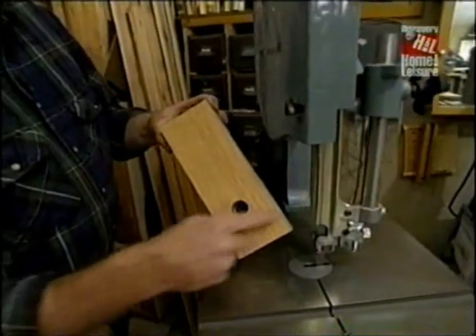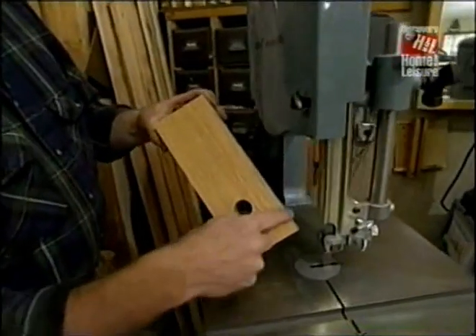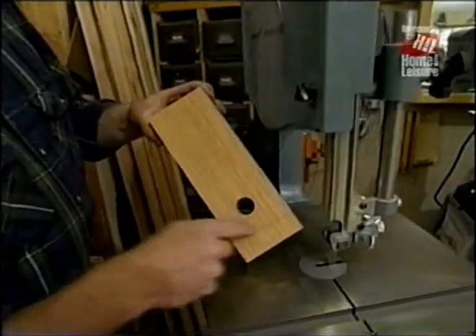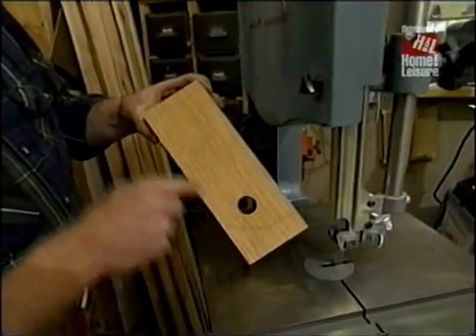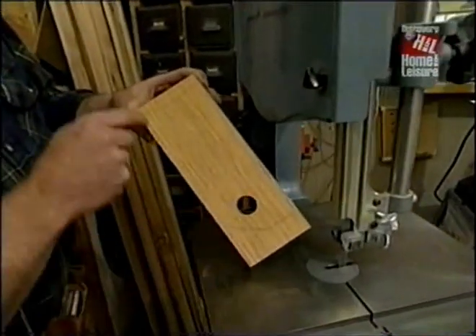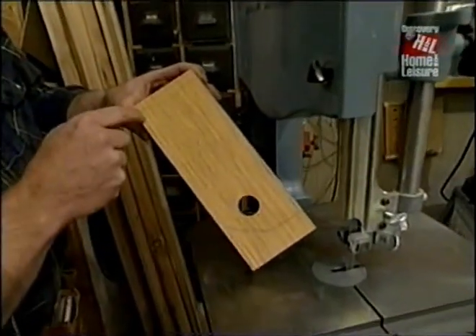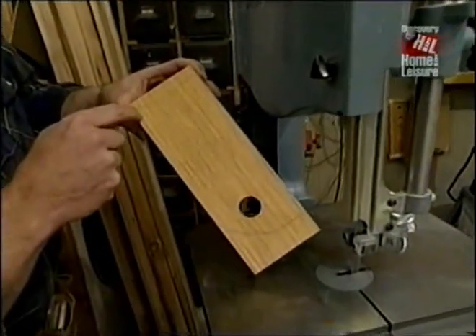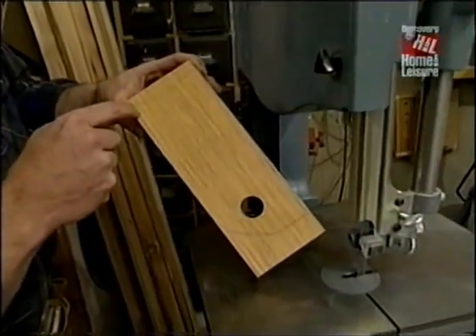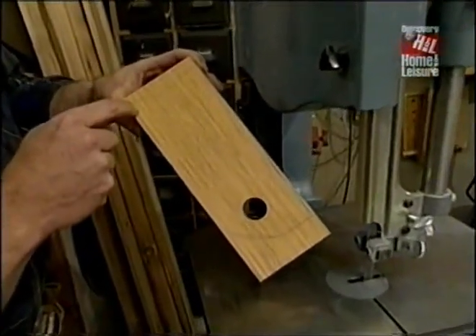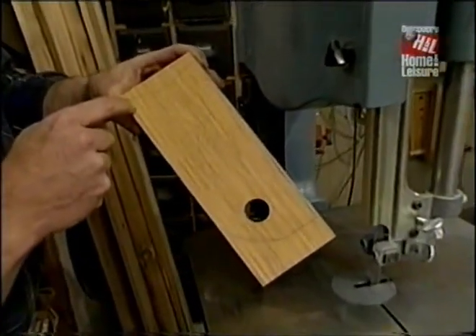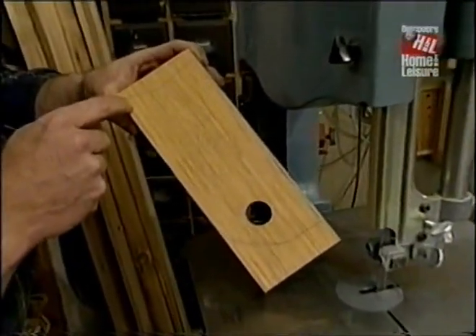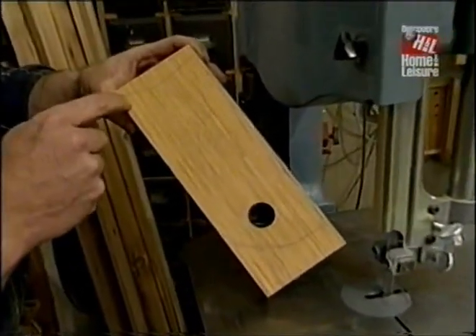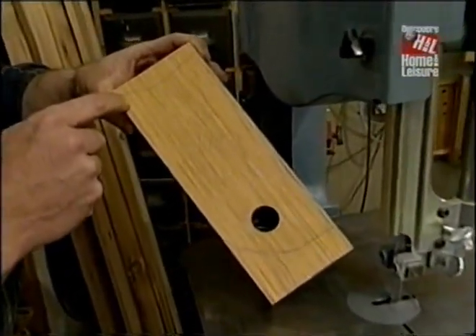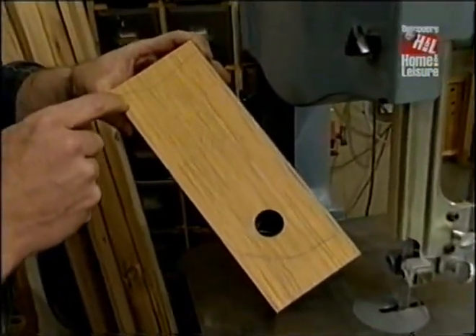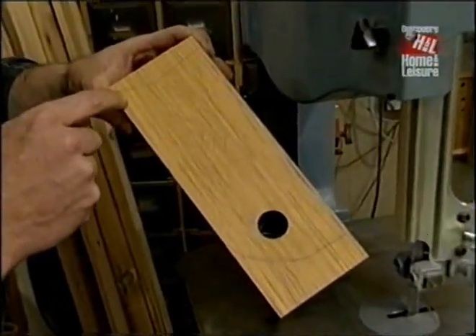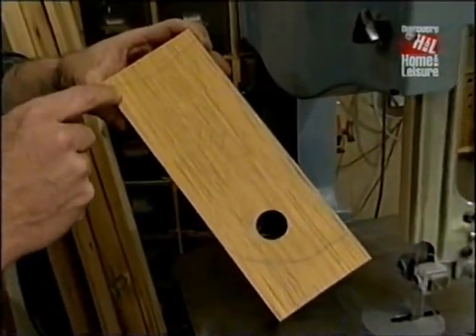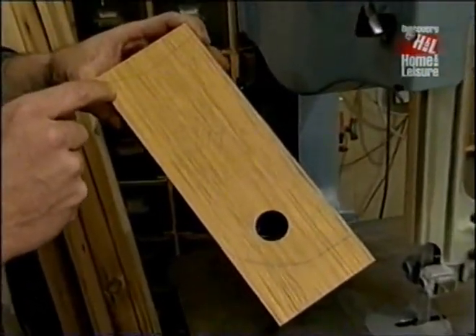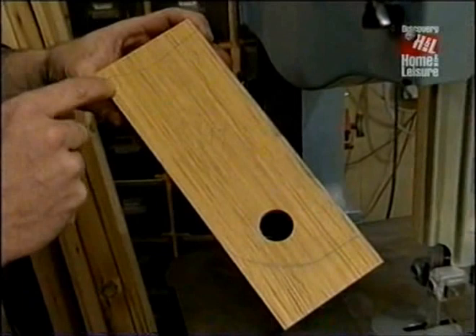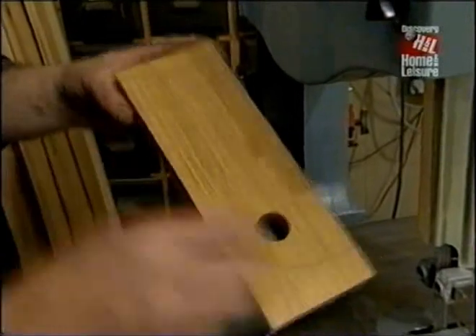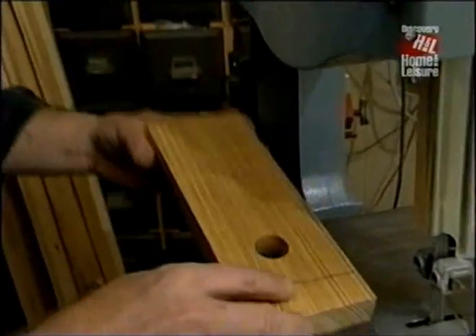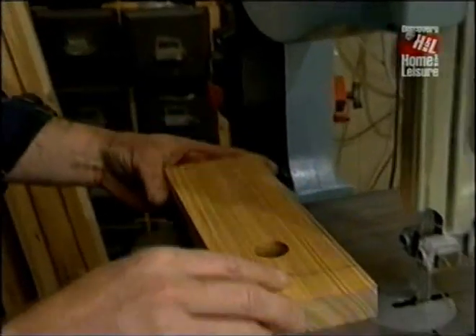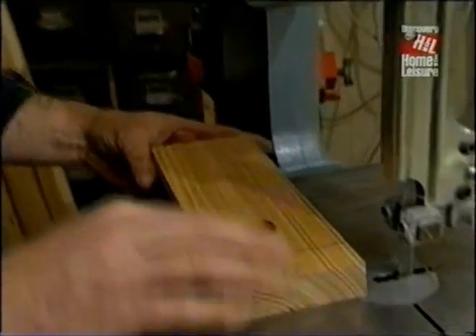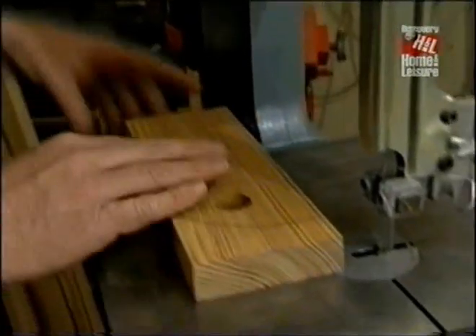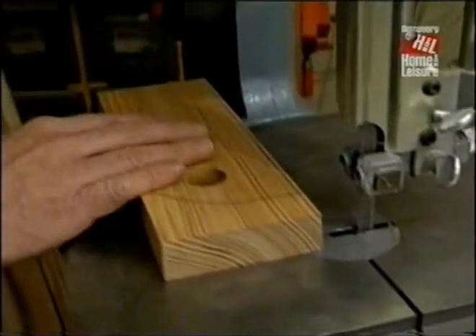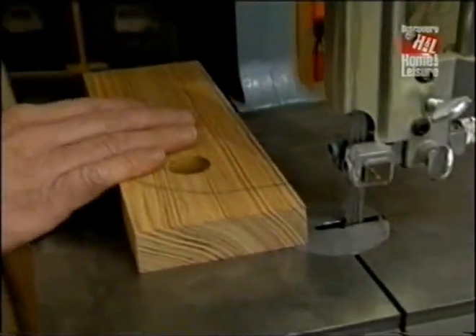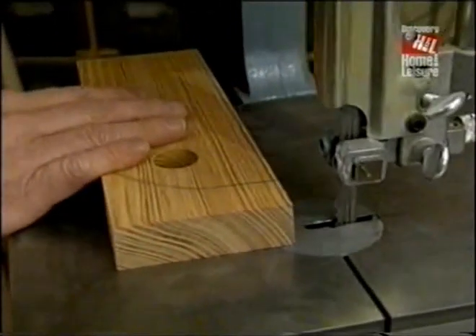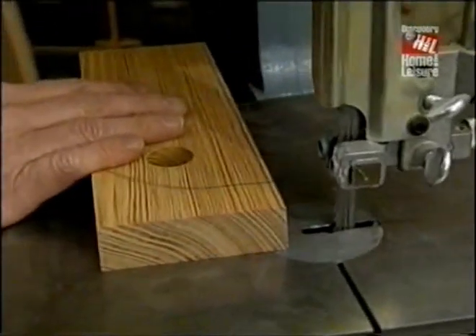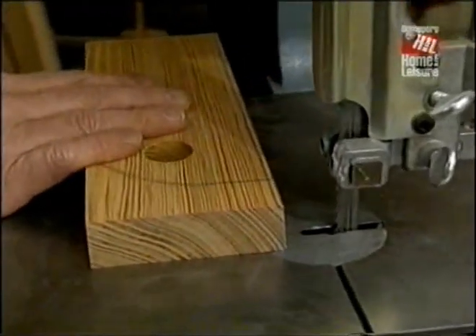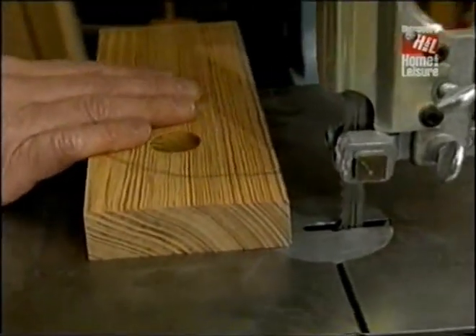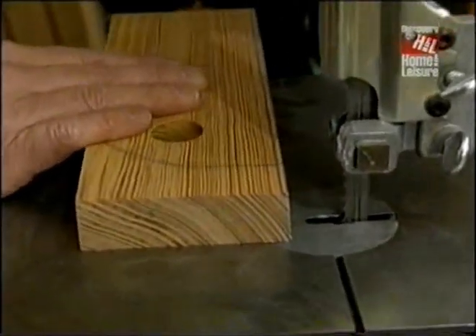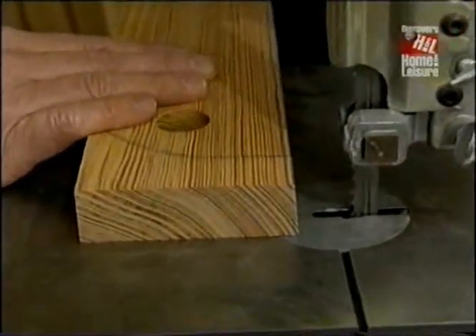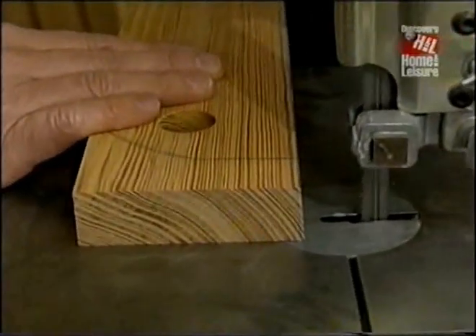I've laid out these horizontal pieces from a template I took from the antique original. Now I'll rough it out at the bandsaw and smooth it up at the spindle sander.